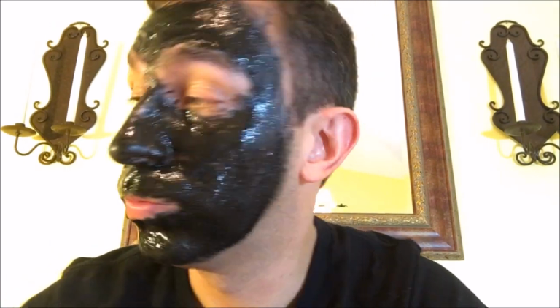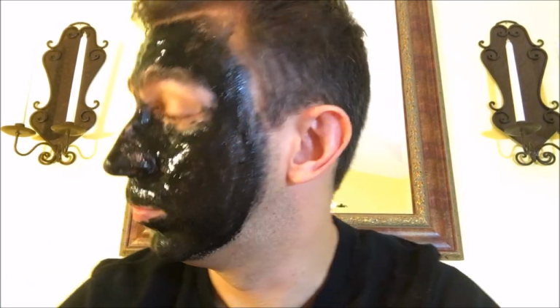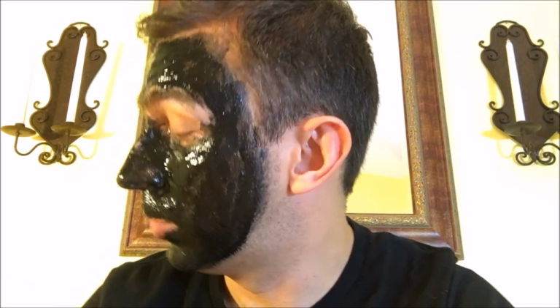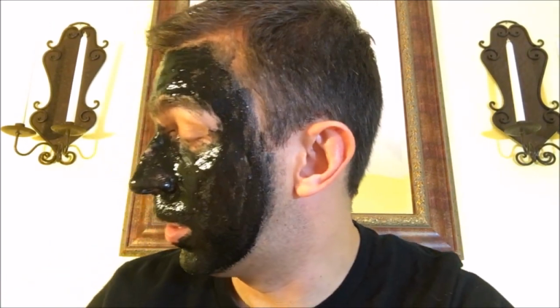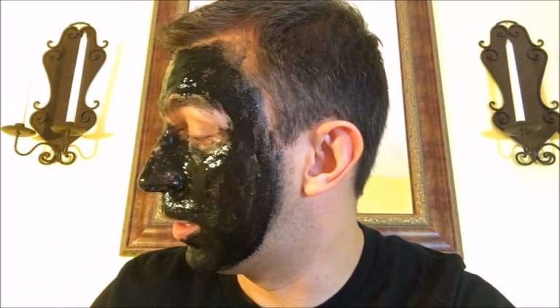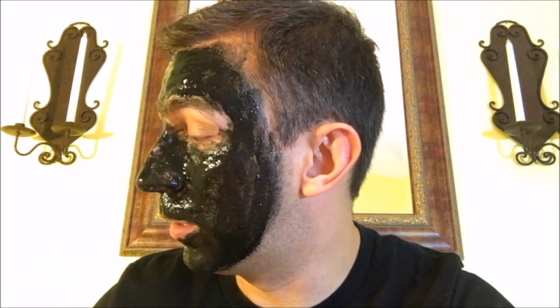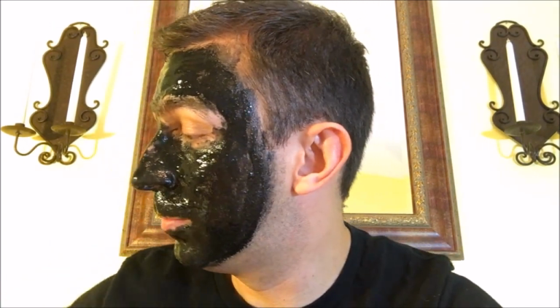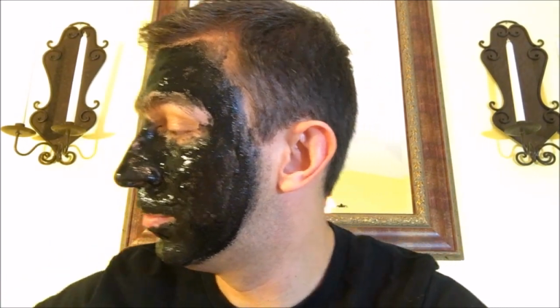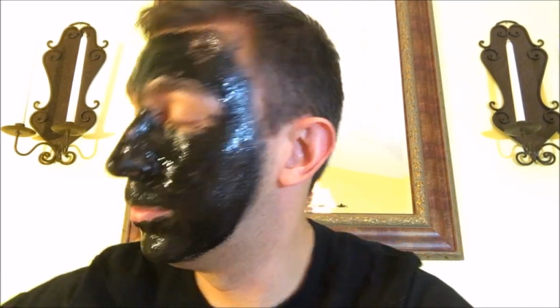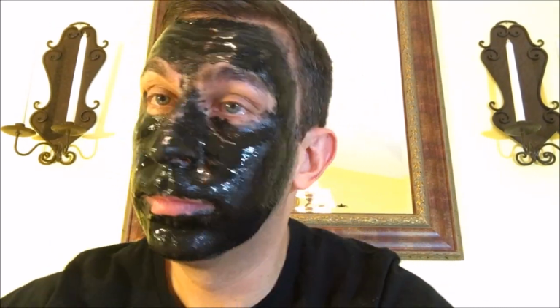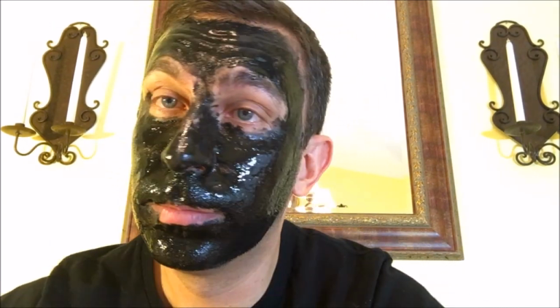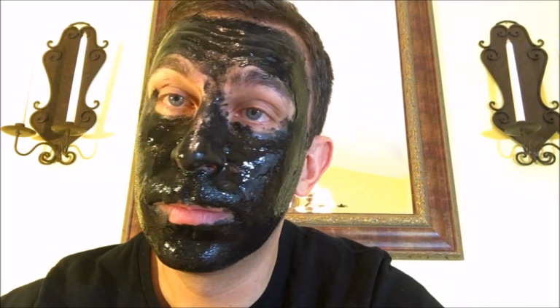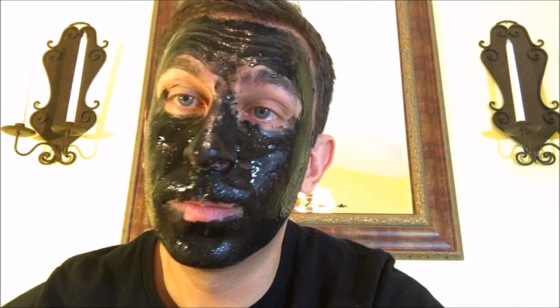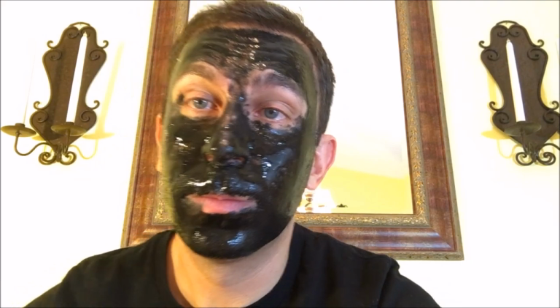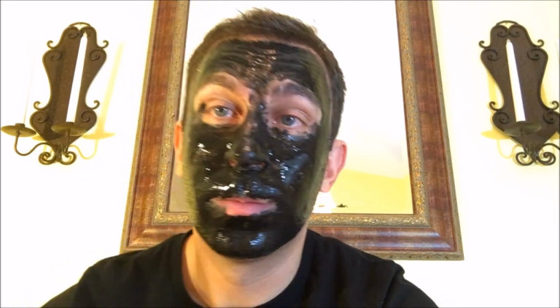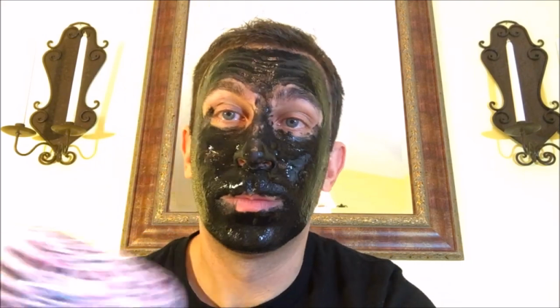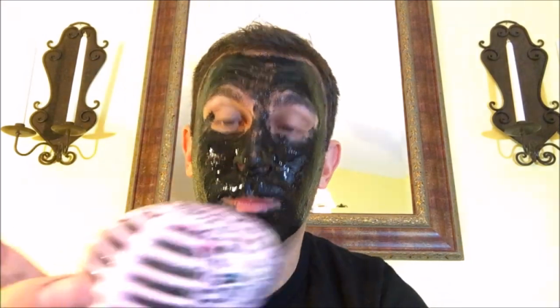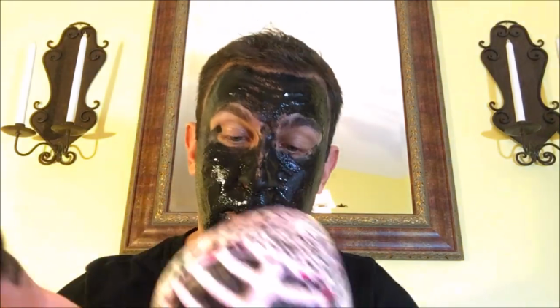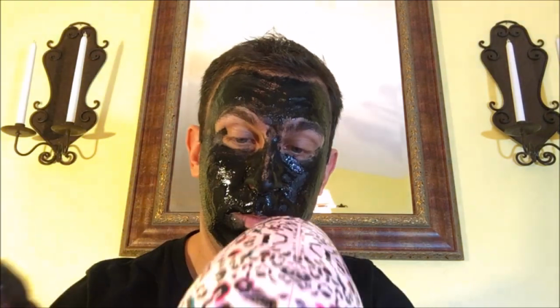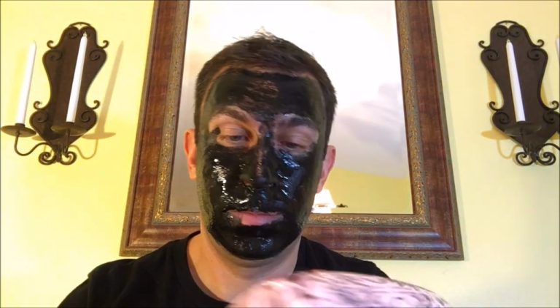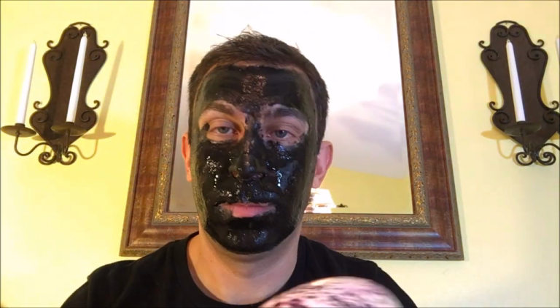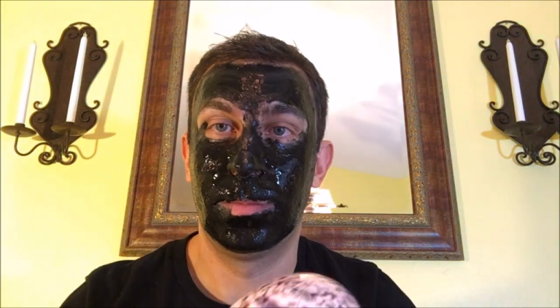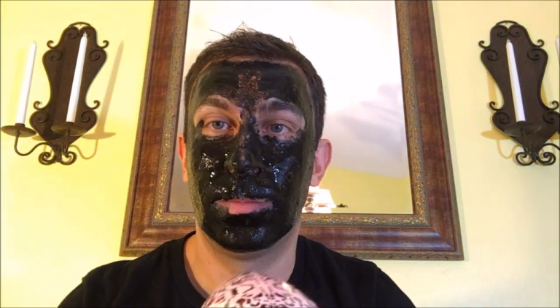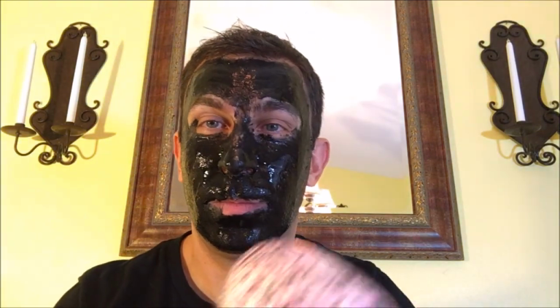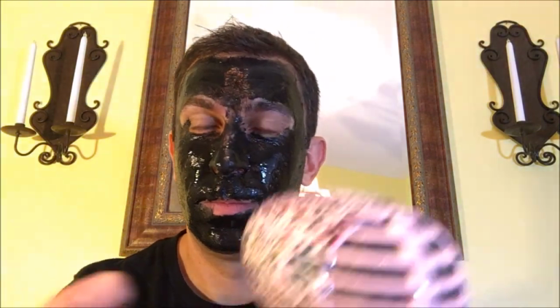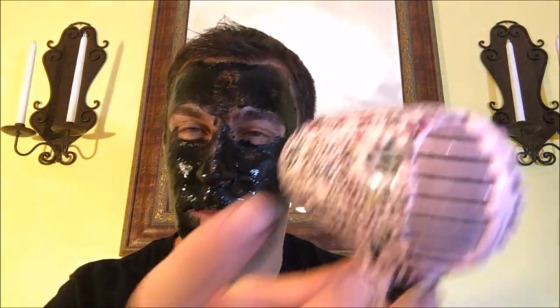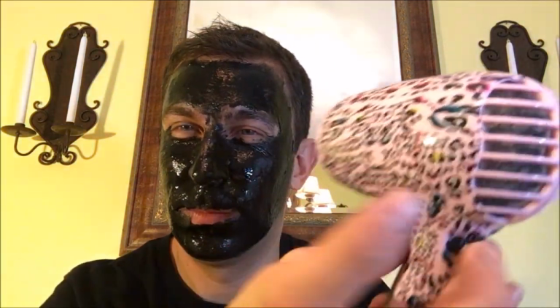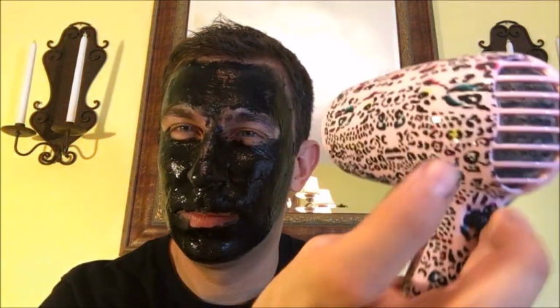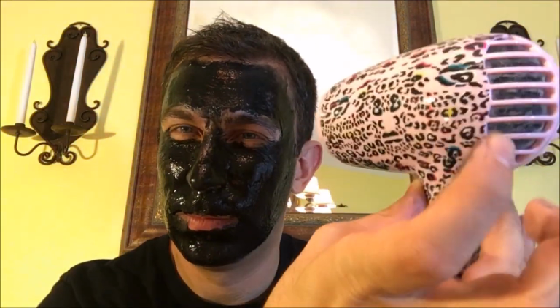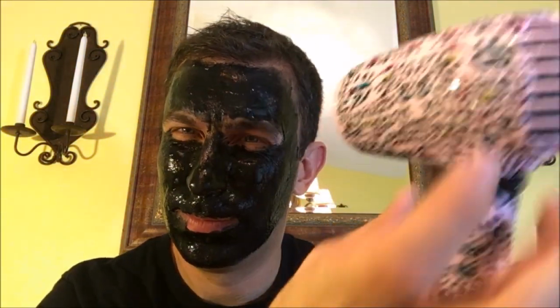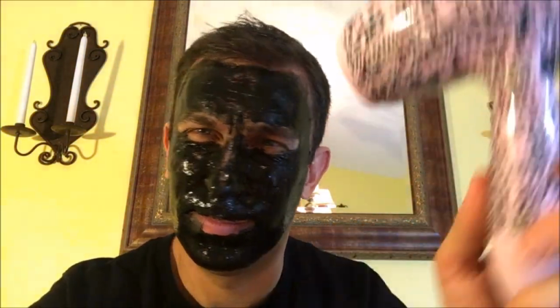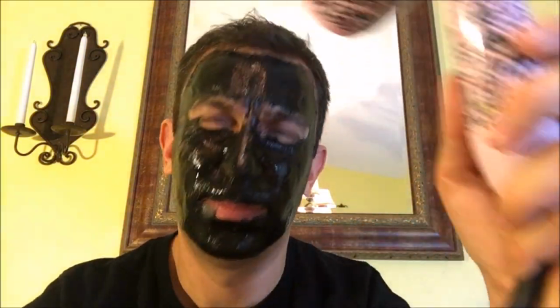Also don't forget to pick up this blackhead removal mask from Amazon — I'll put a link below.